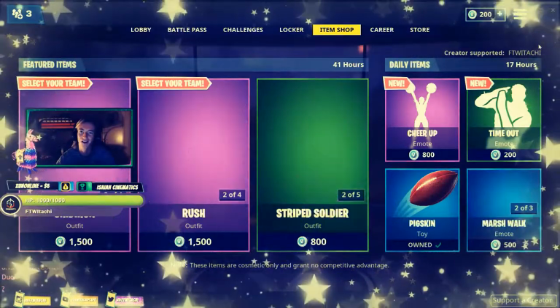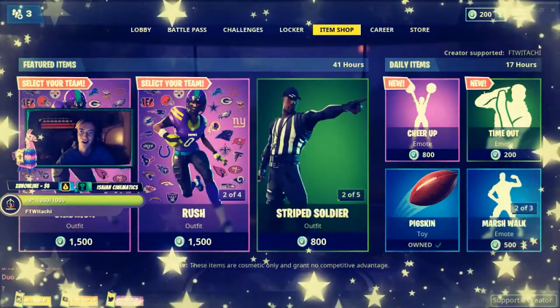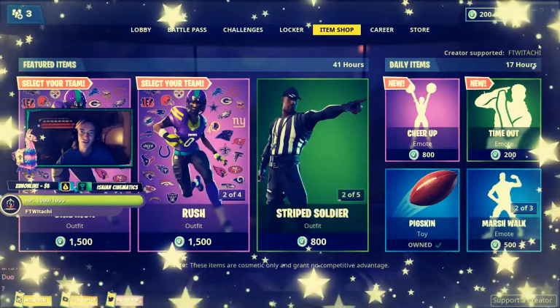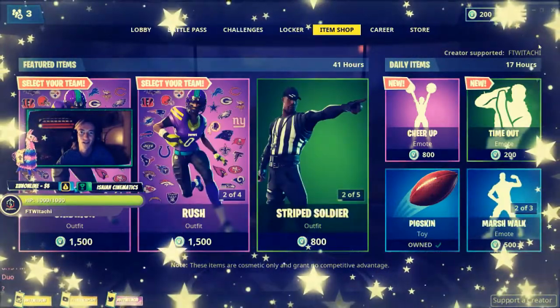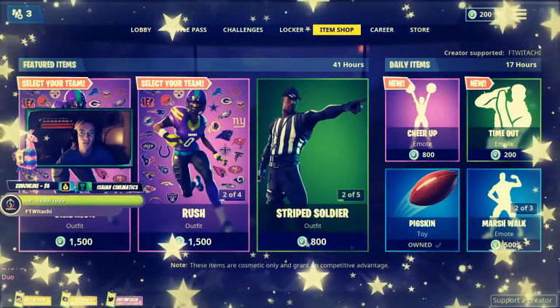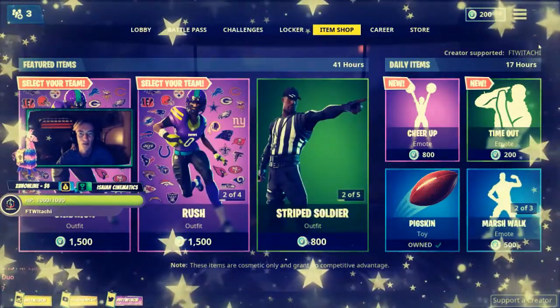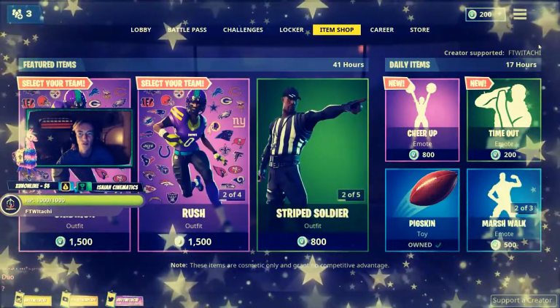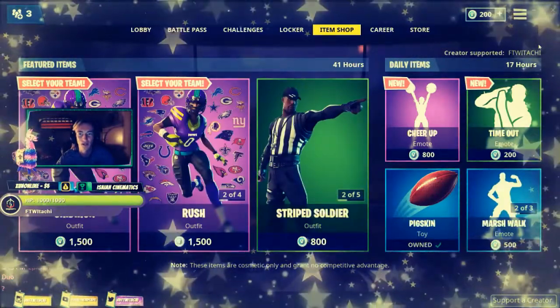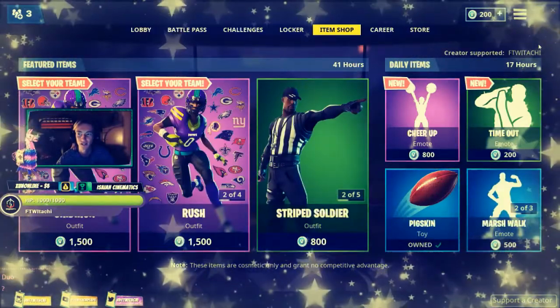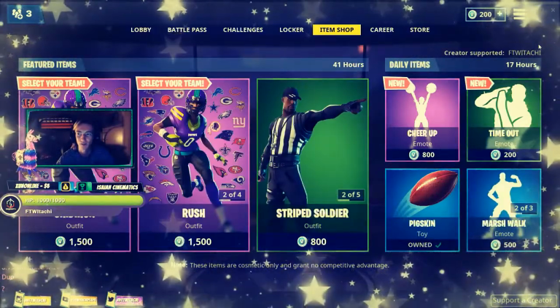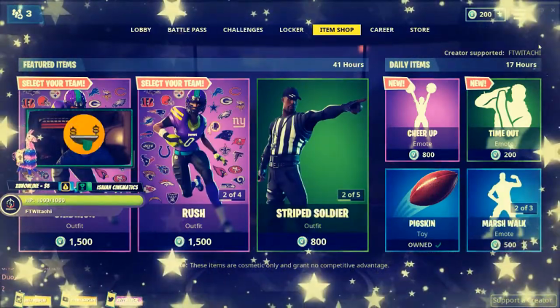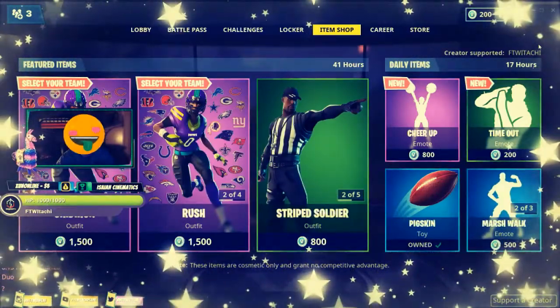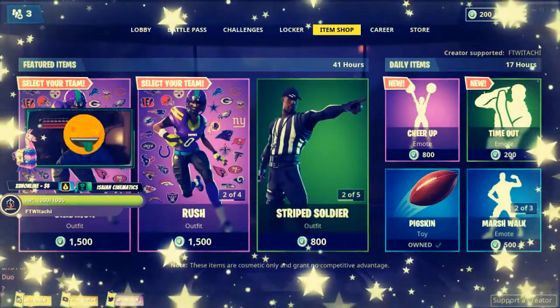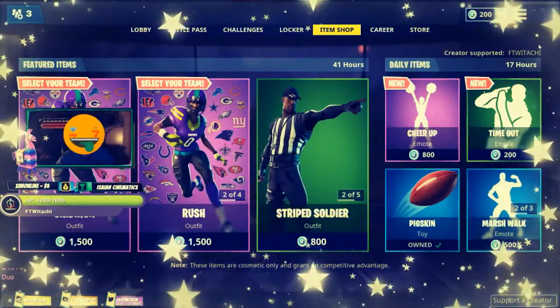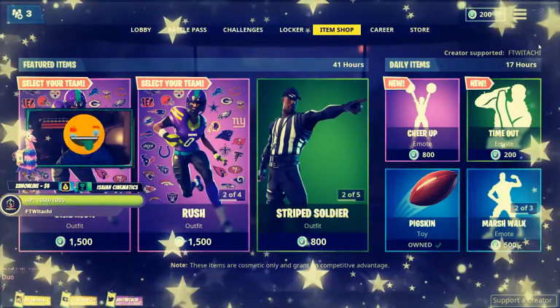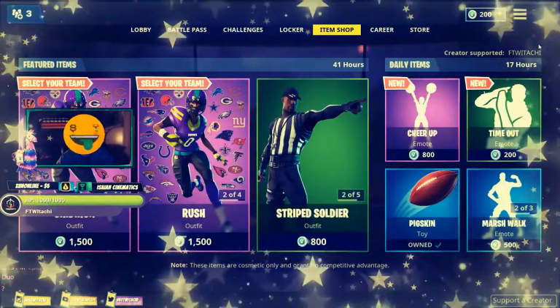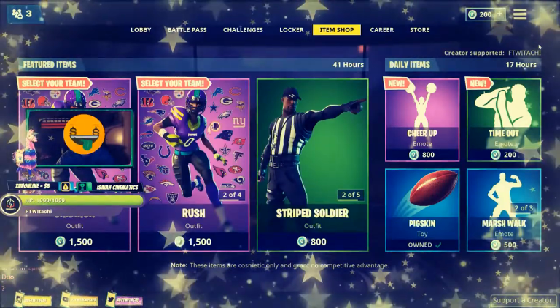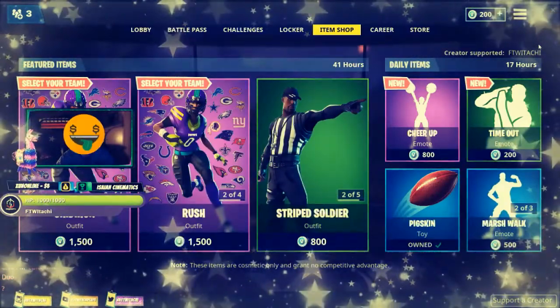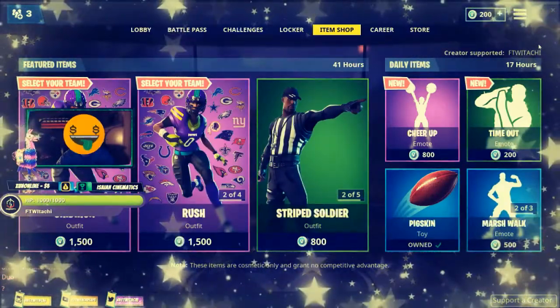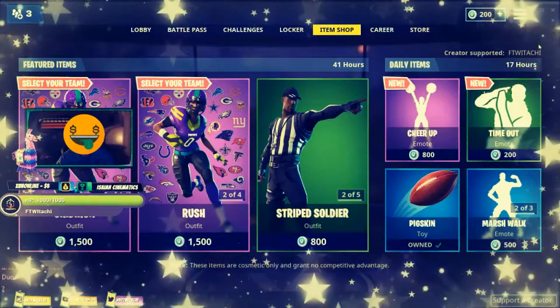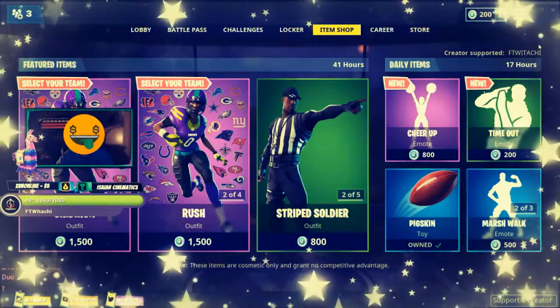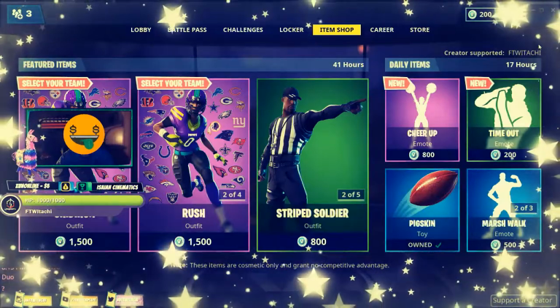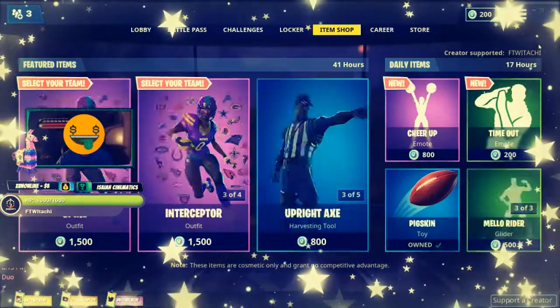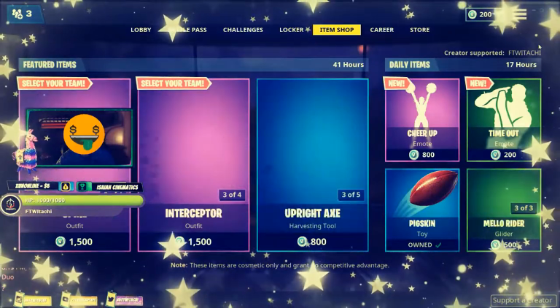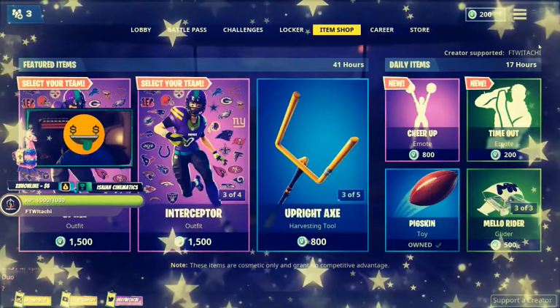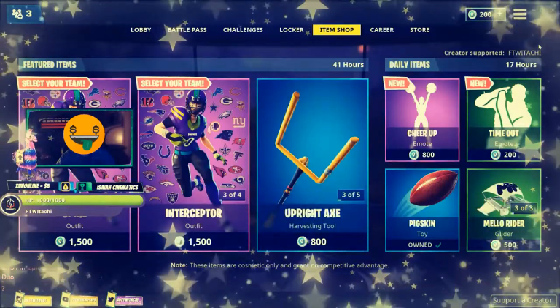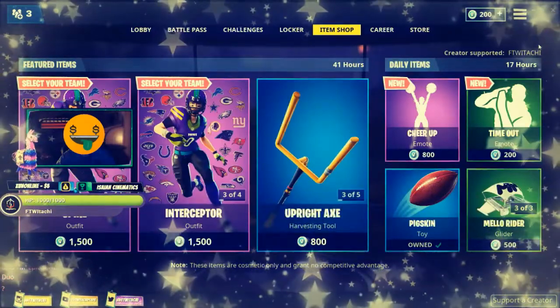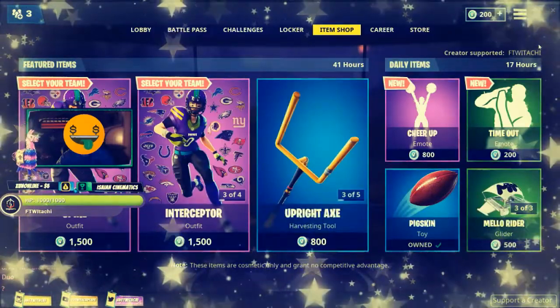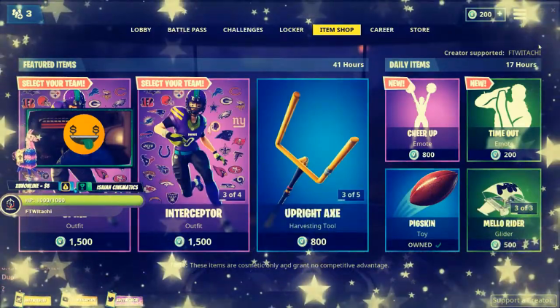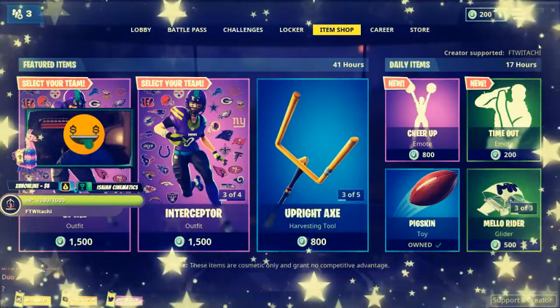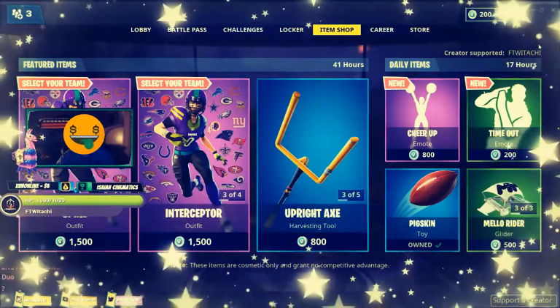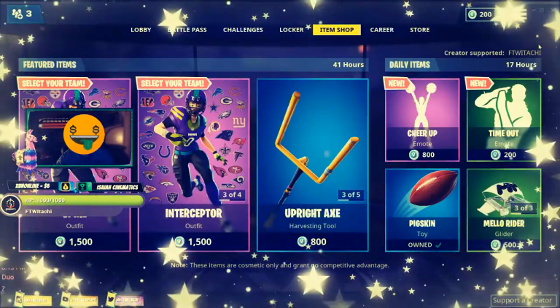I couldn't have done this without you guys, so I am very, very happy to be a part of this. So go ahead and make sure you support ForTheWinitachi.